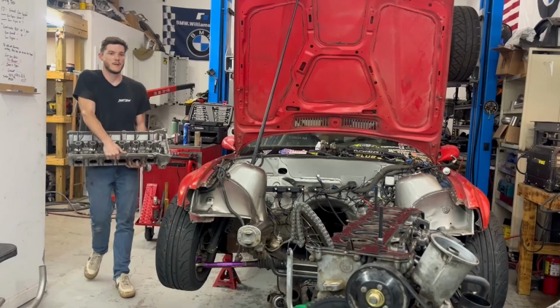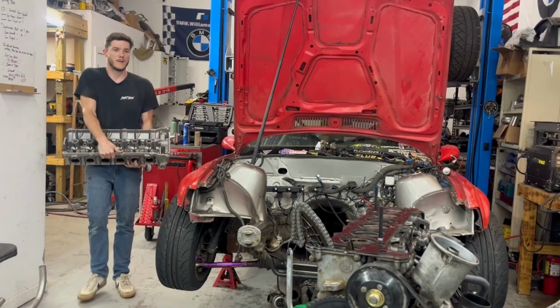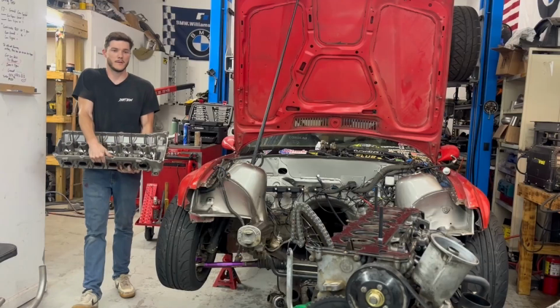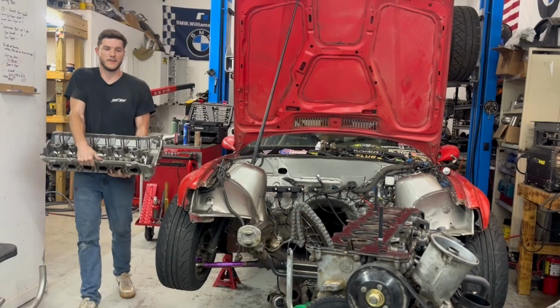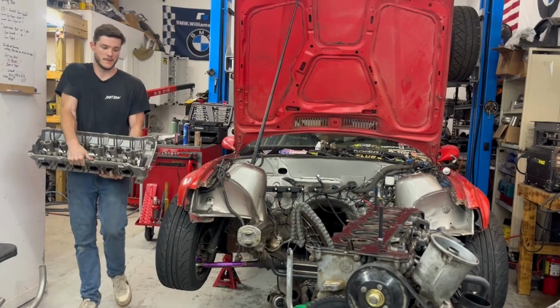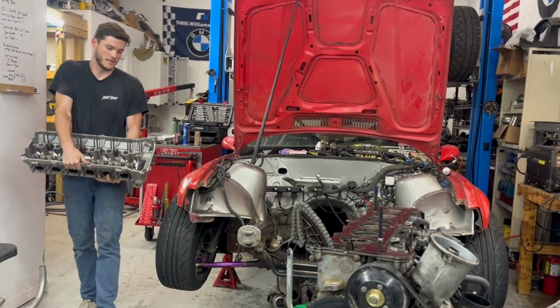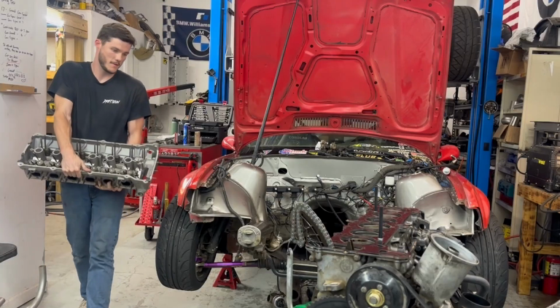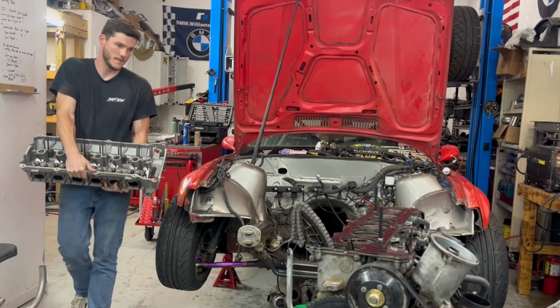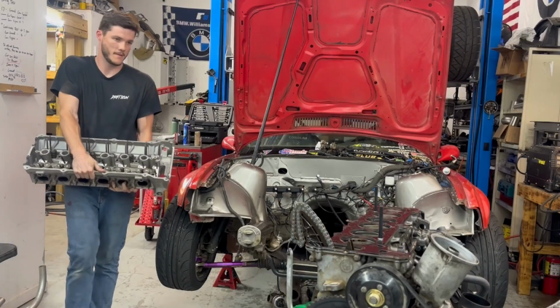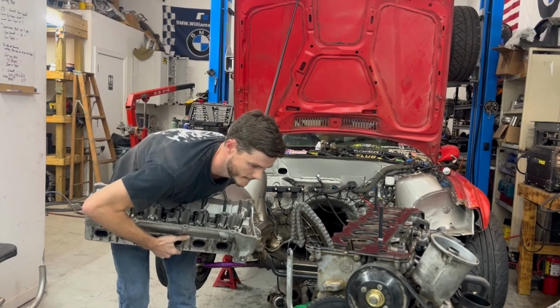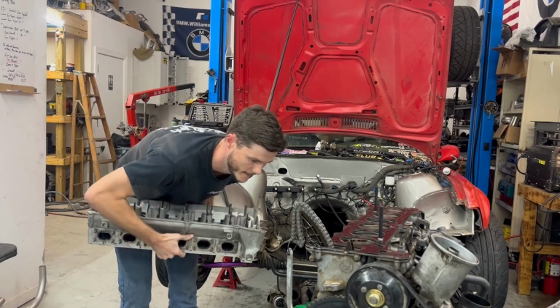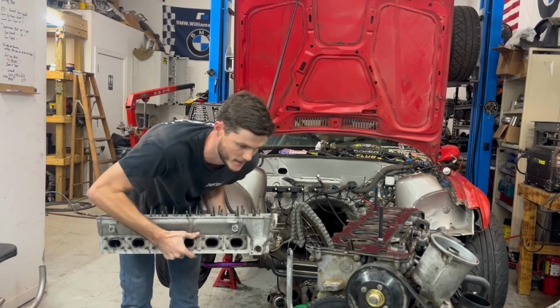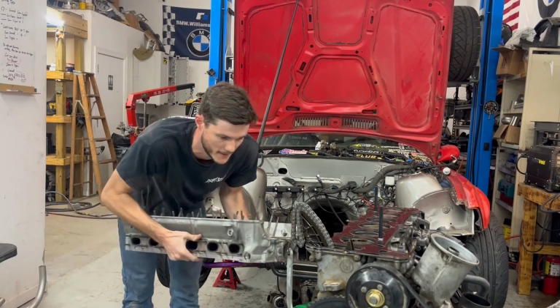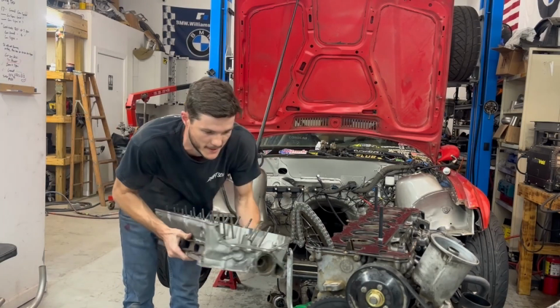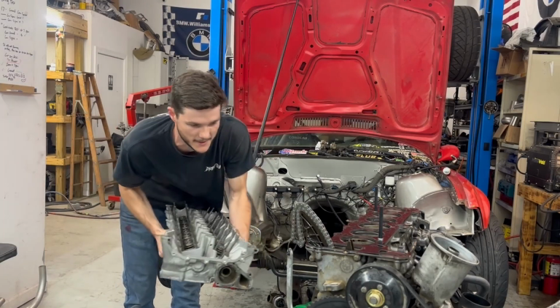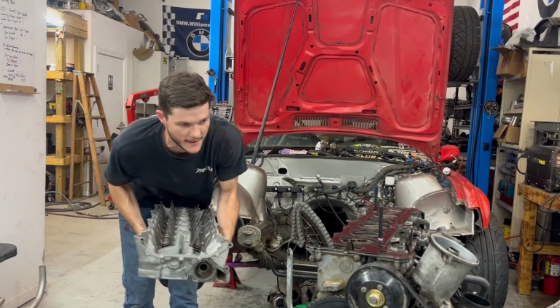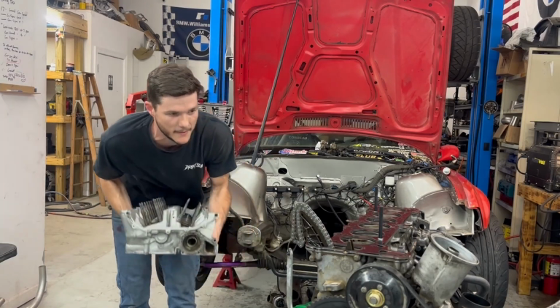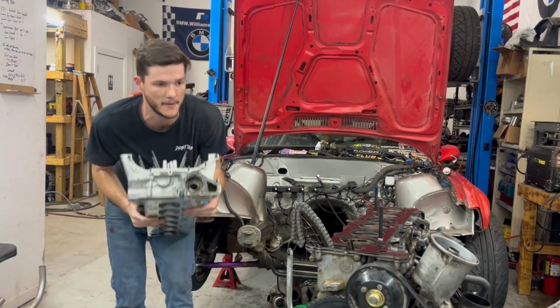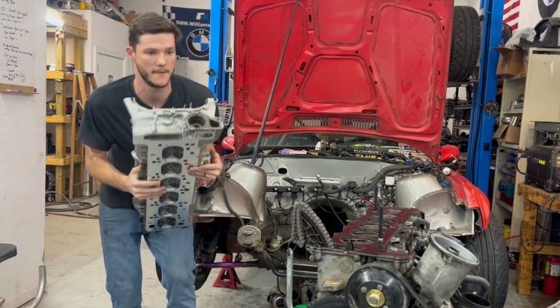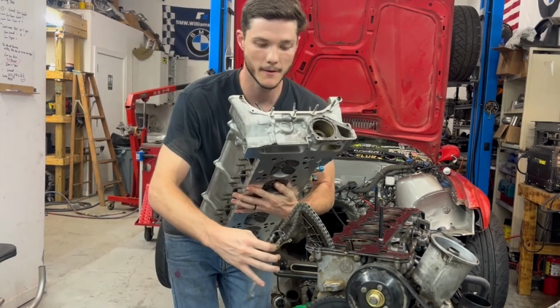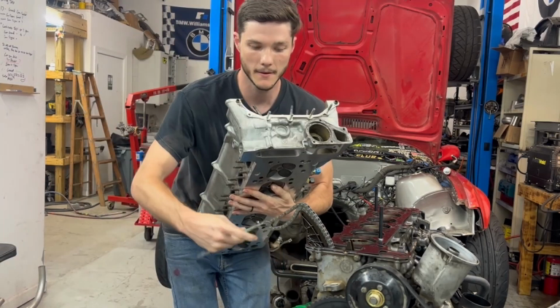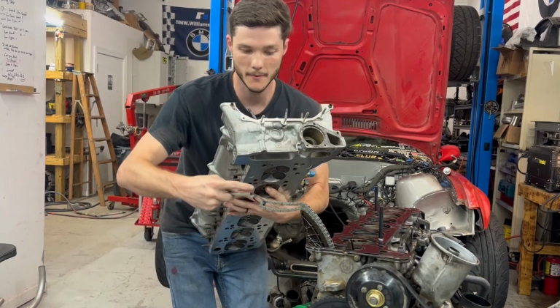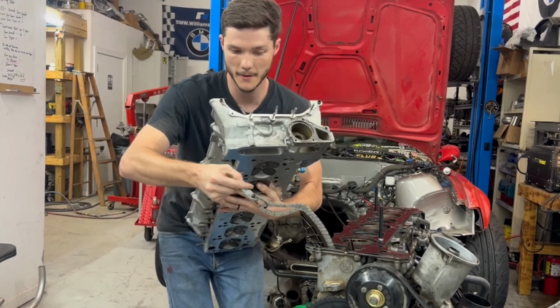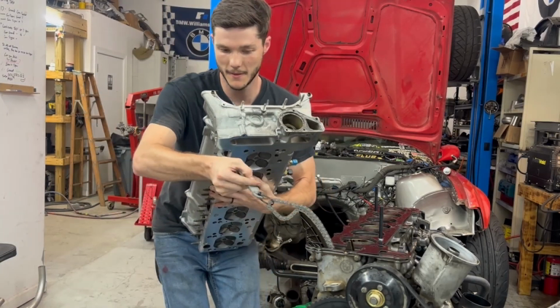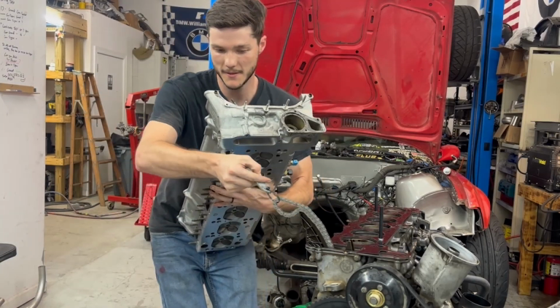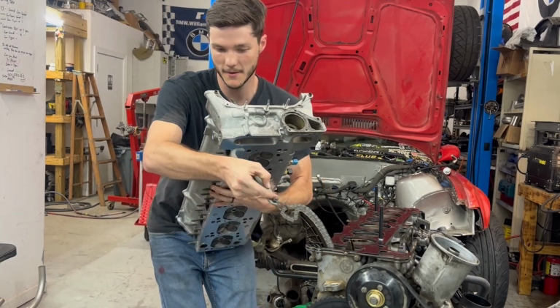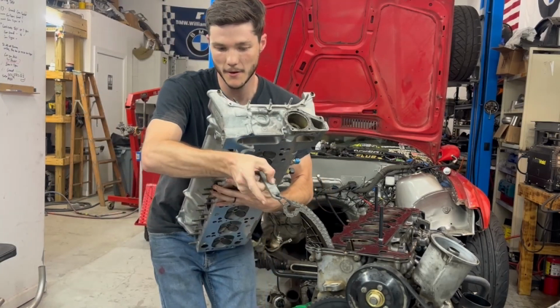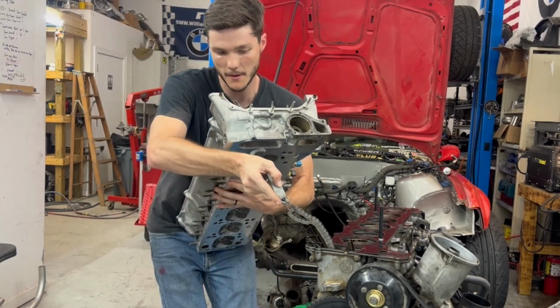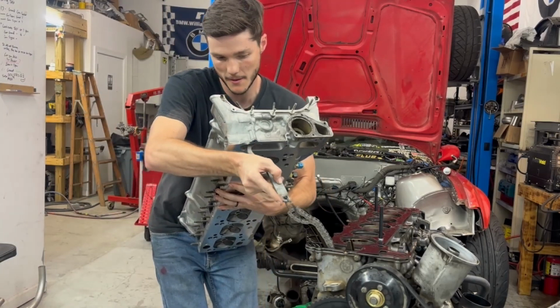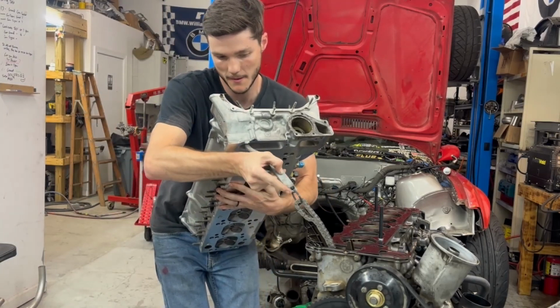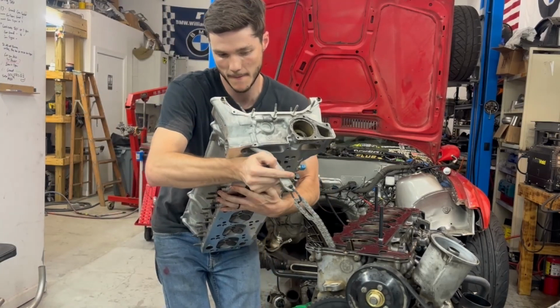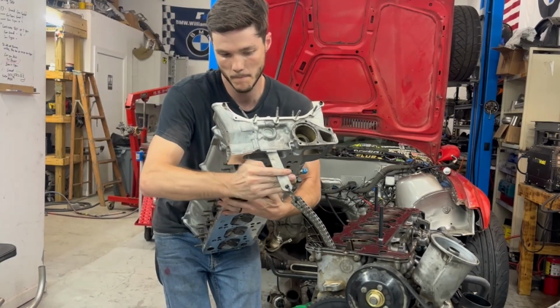Now I've got to figure out how to turn it around and run this through to get the head seated on.